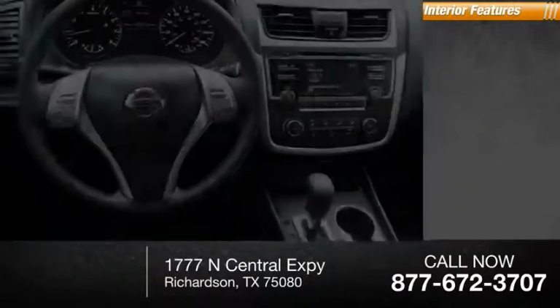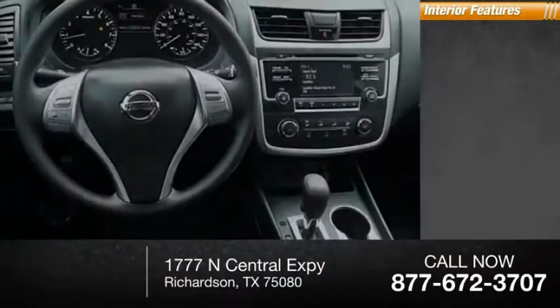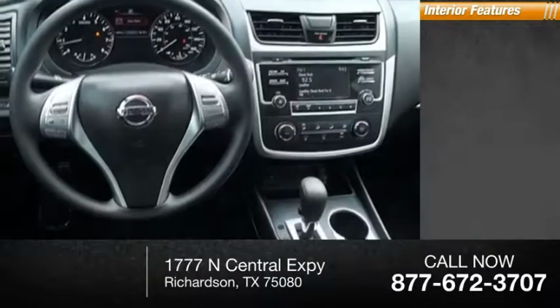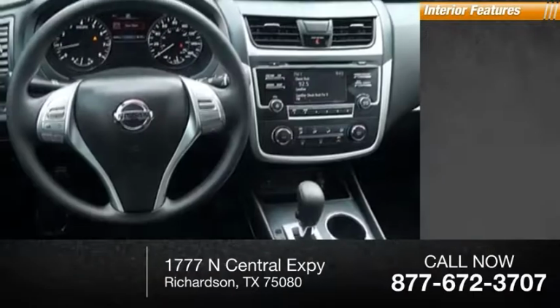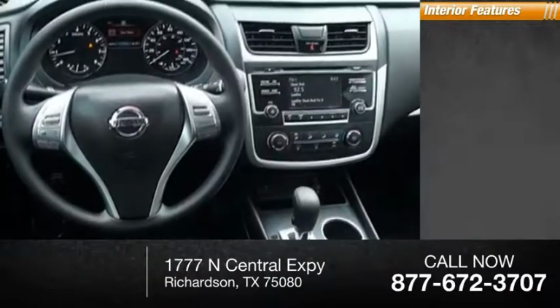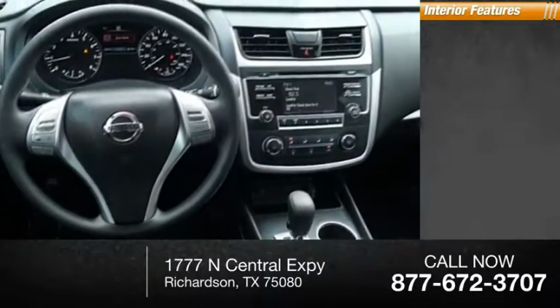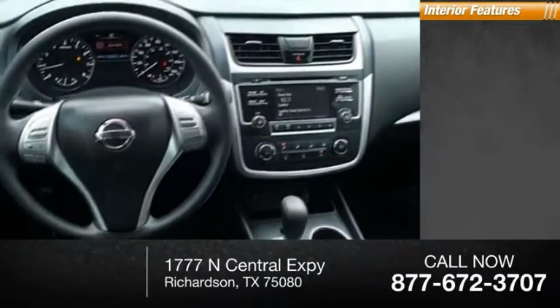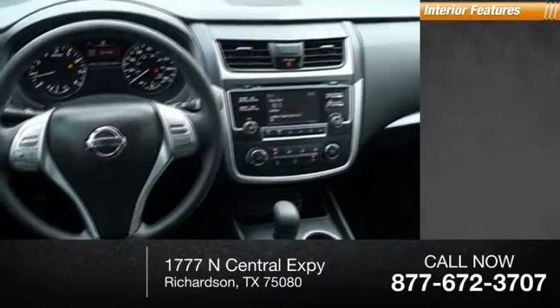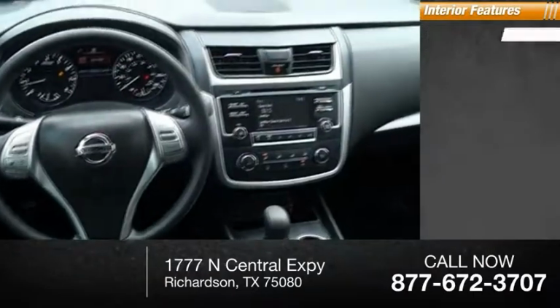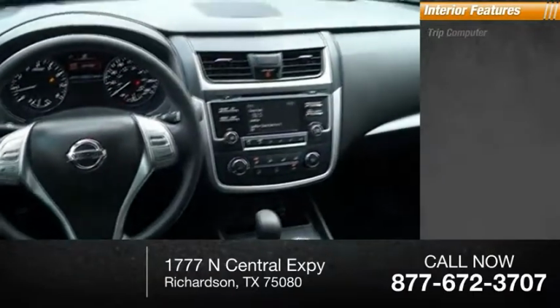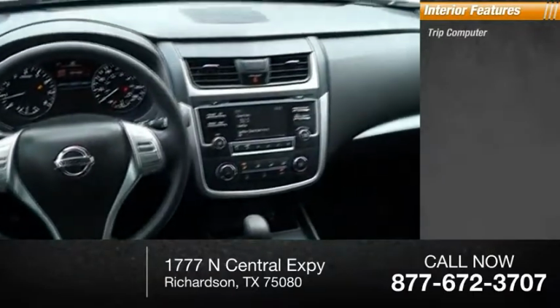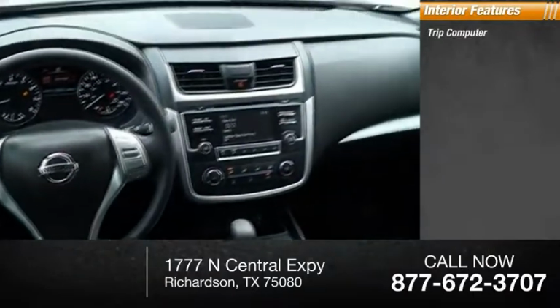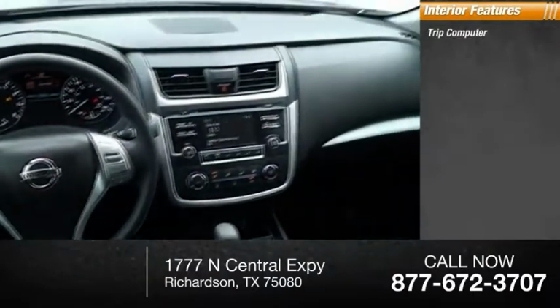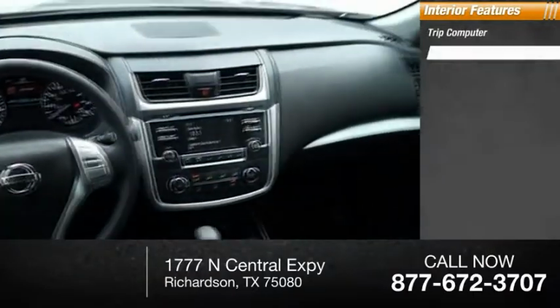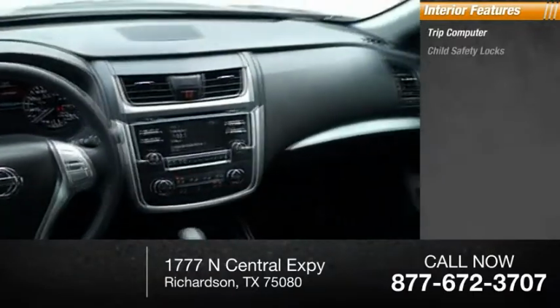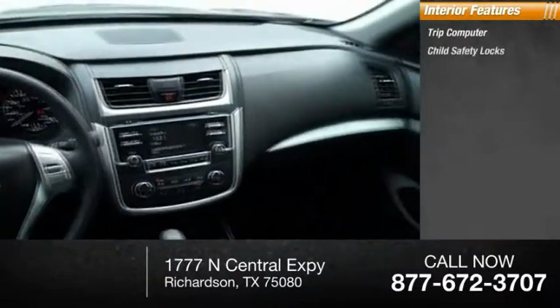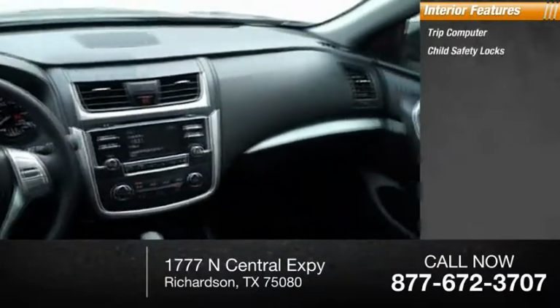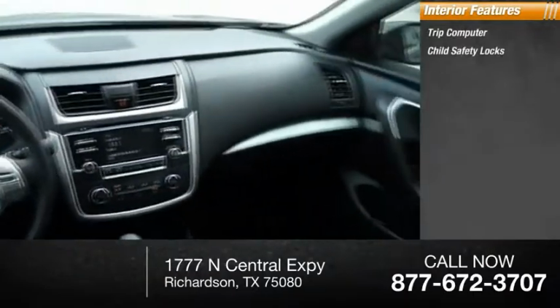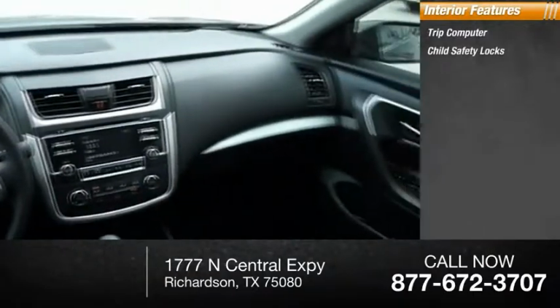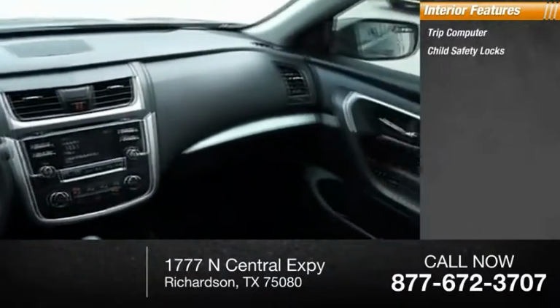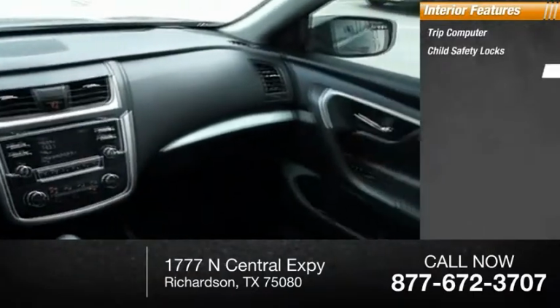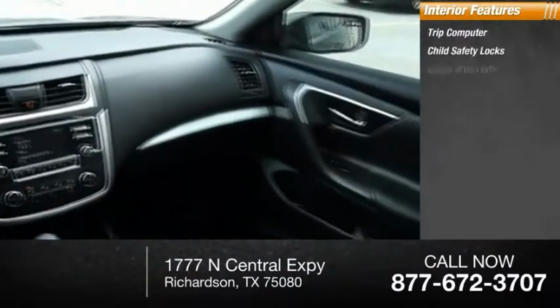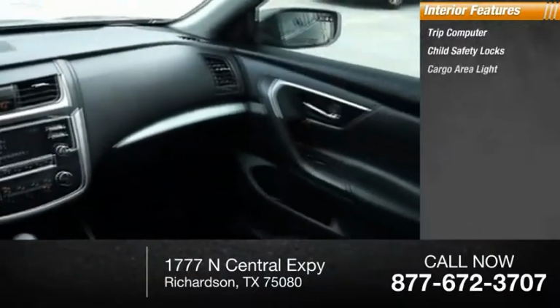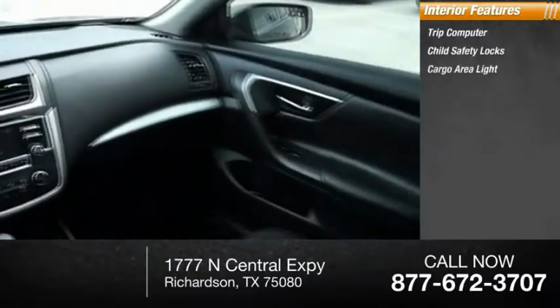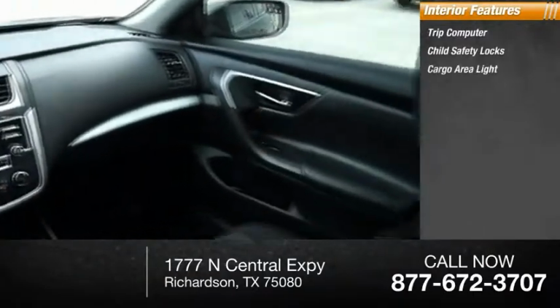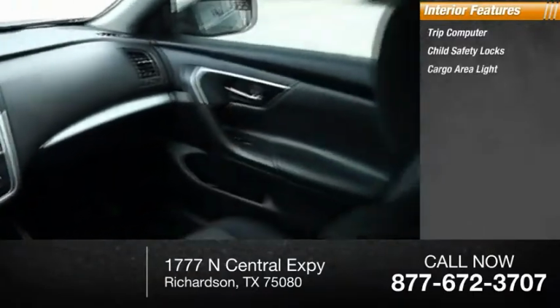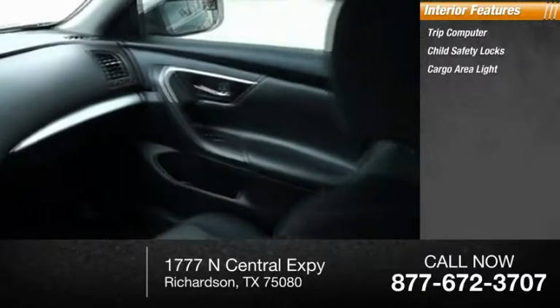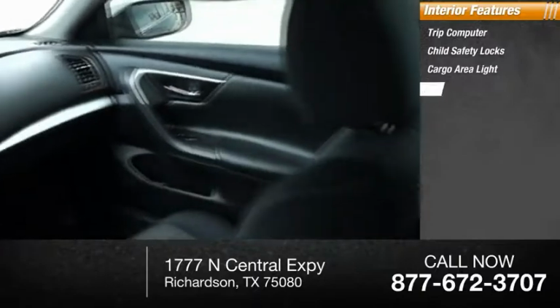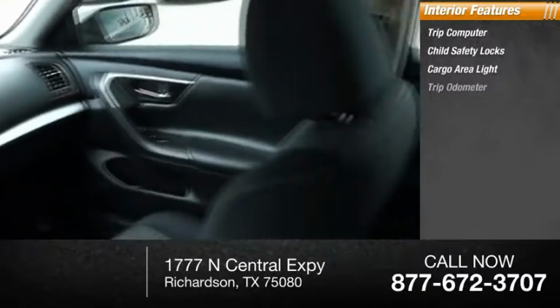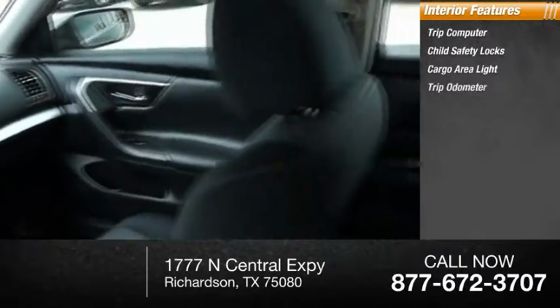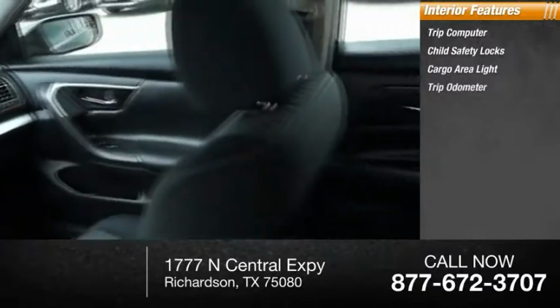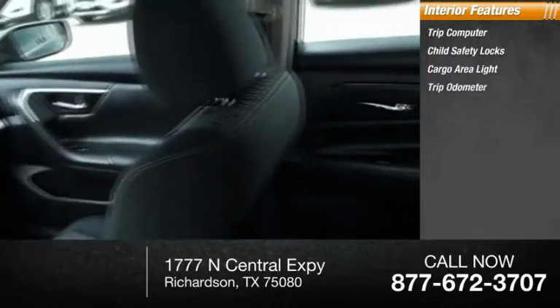Inside you'll find trip computer, child safety locks, cargo area light, trip odometer.